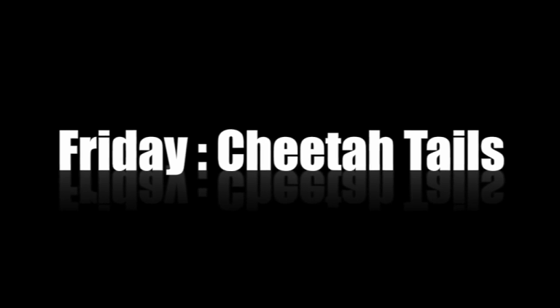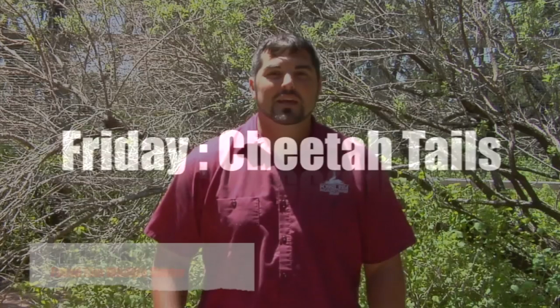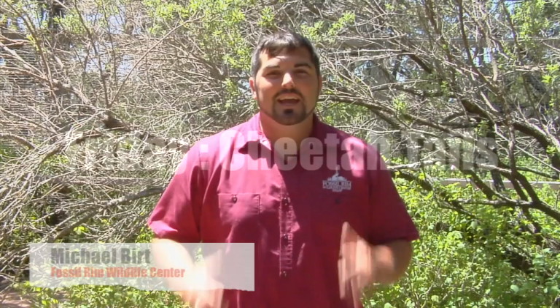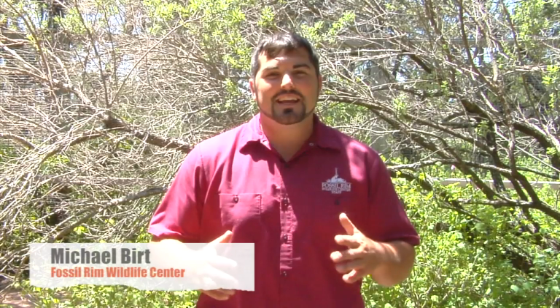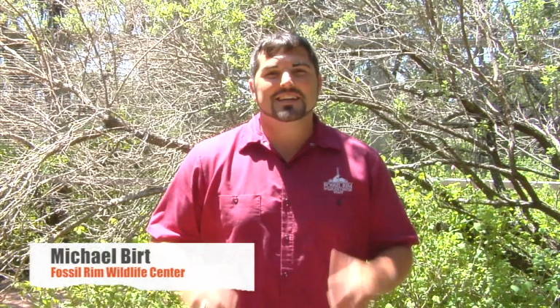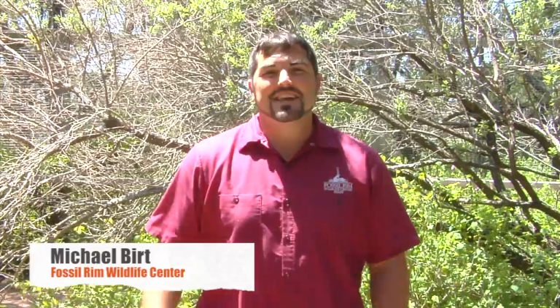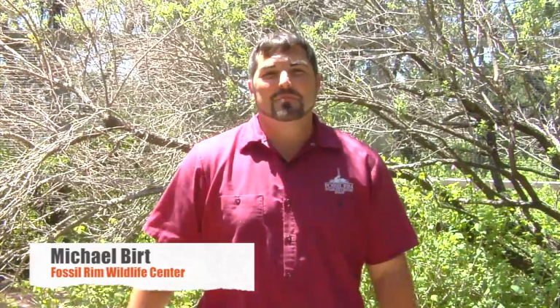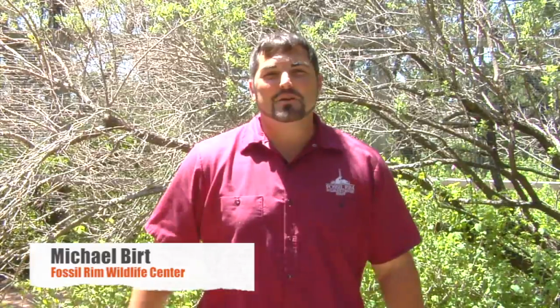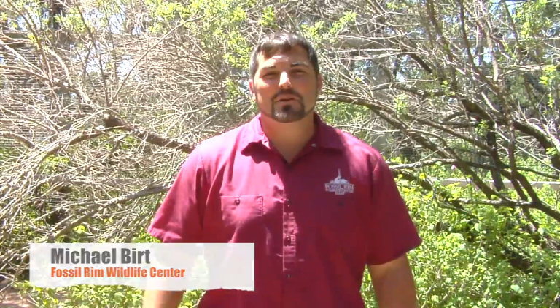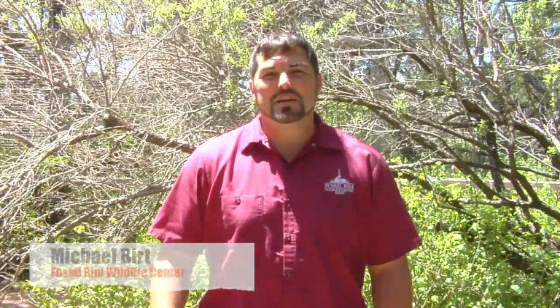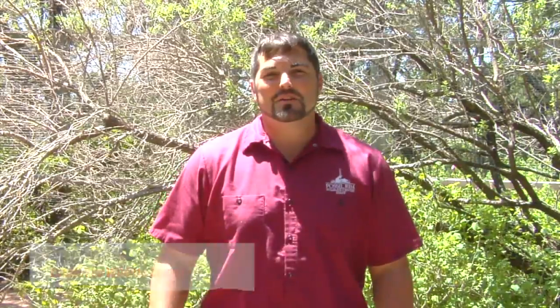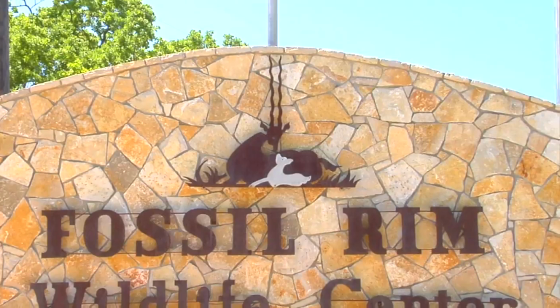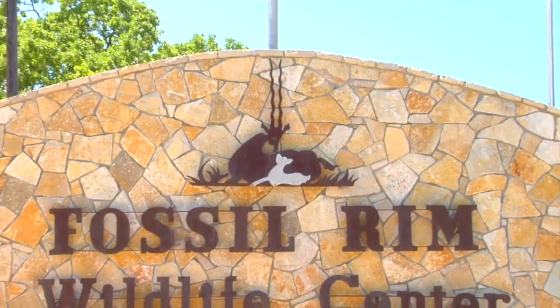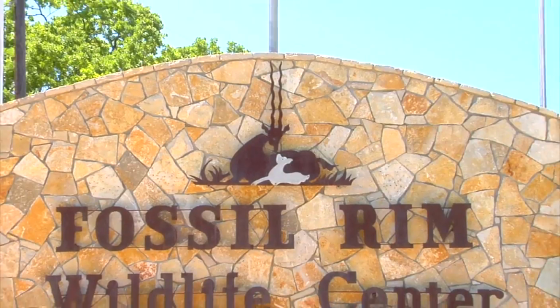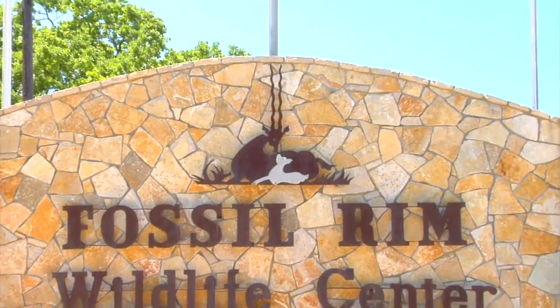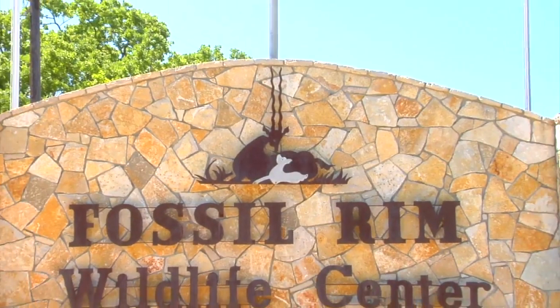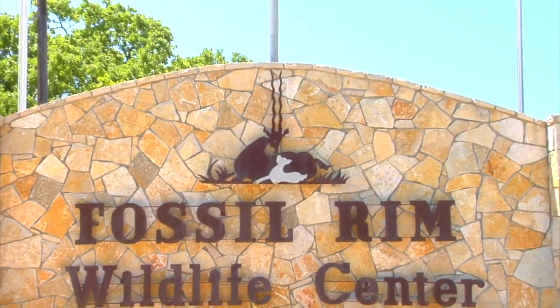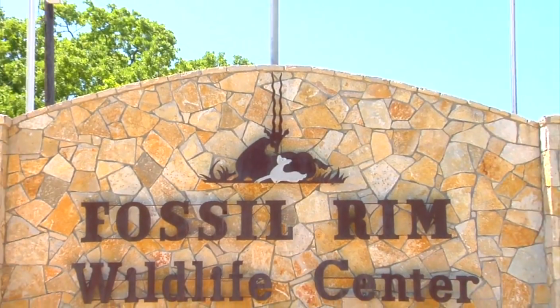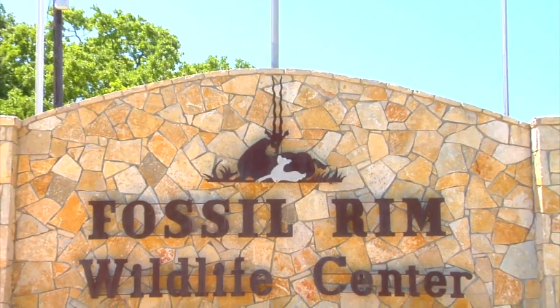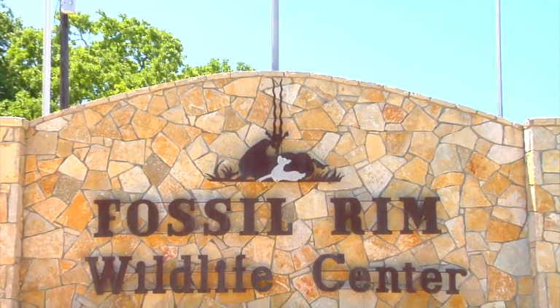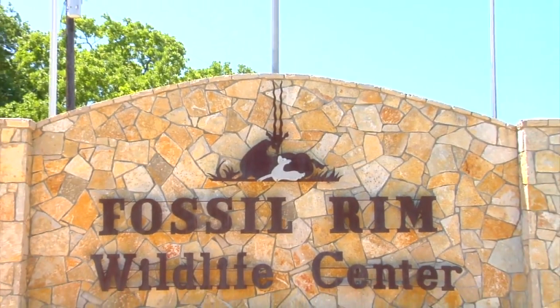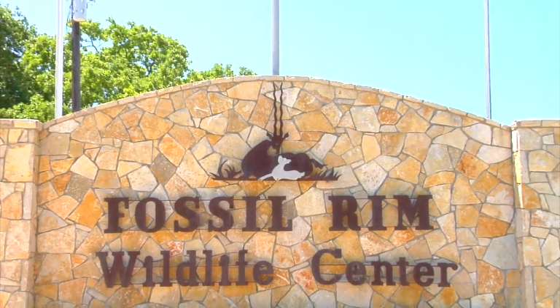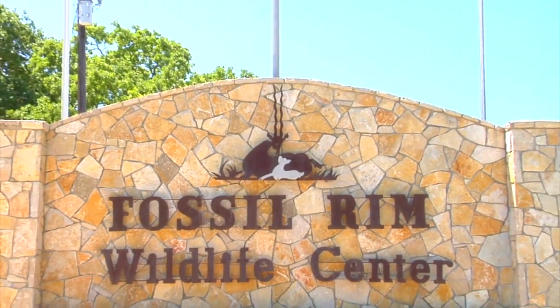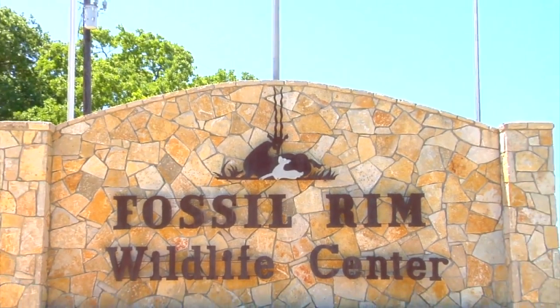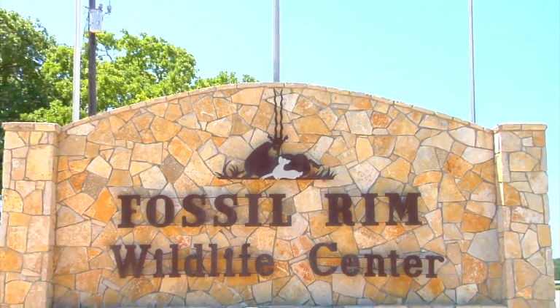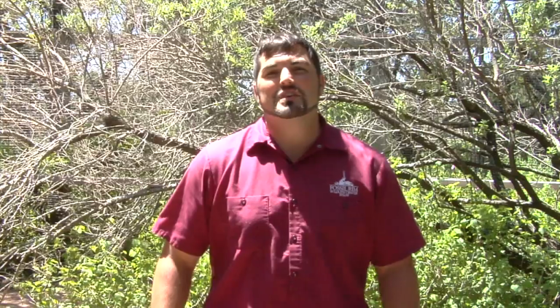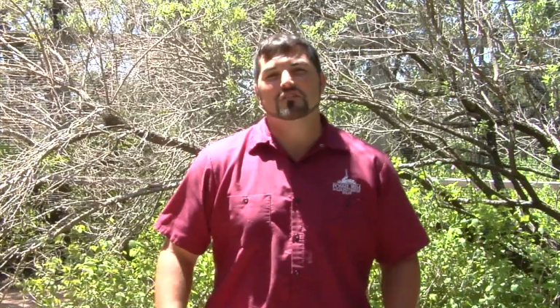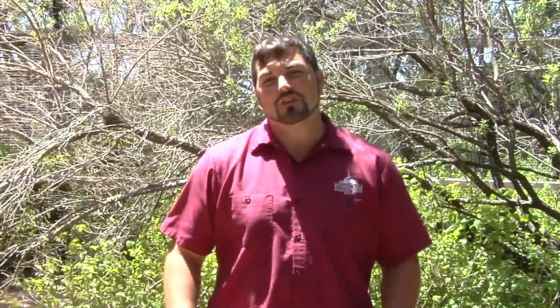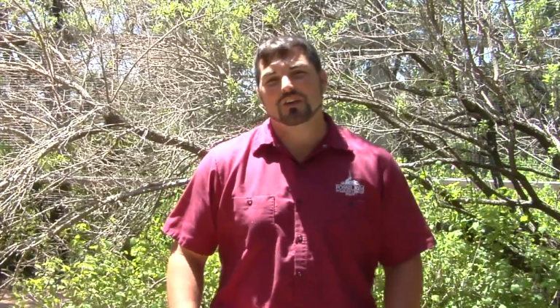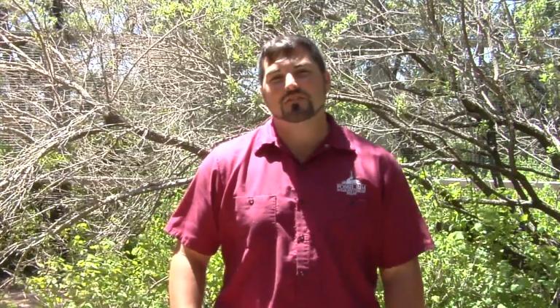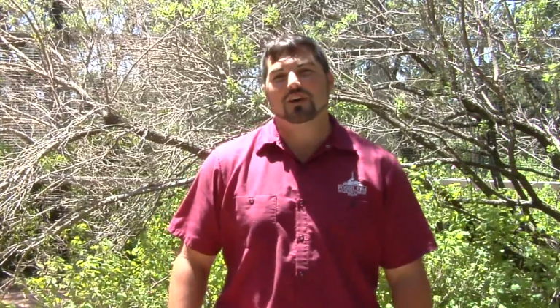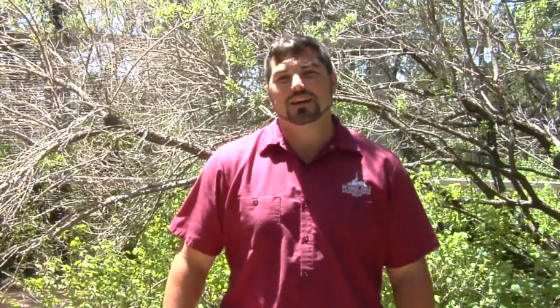Hey guys, Michael Burt here with Fossil Rim Wildlife Center. Welcome to another Fun Fact Friday.